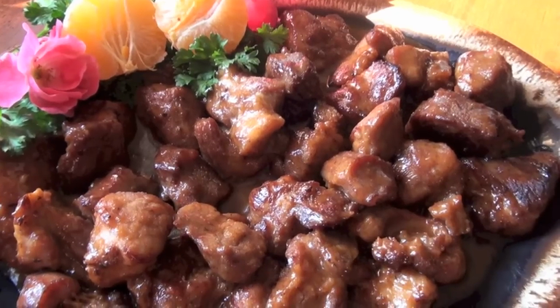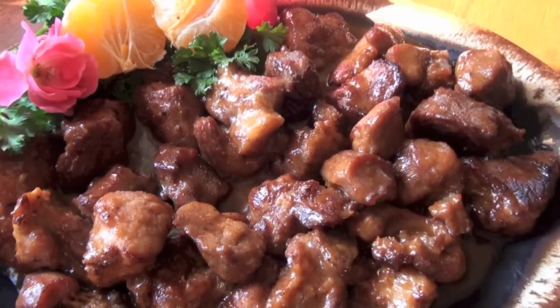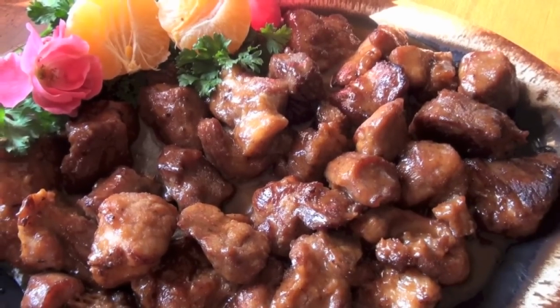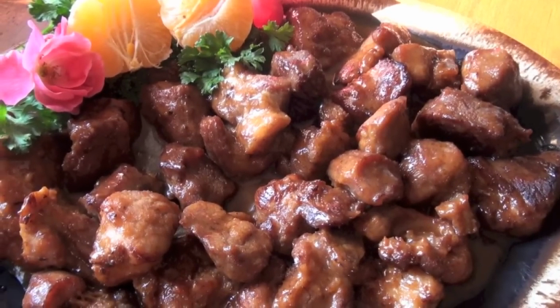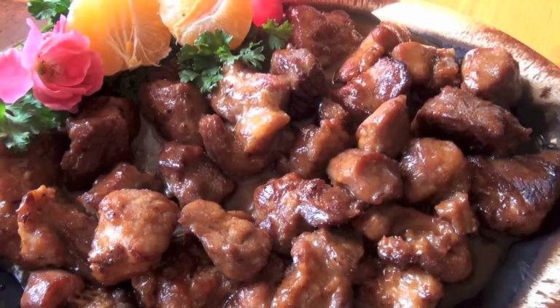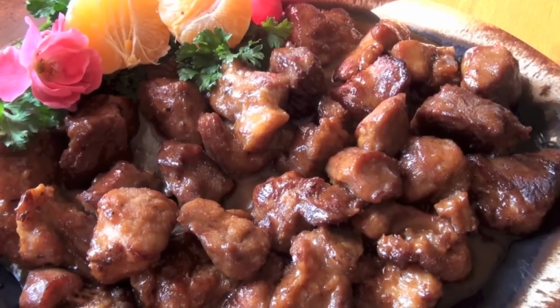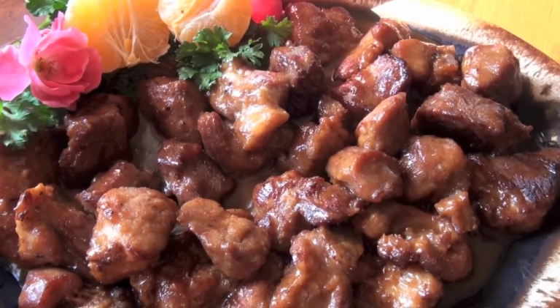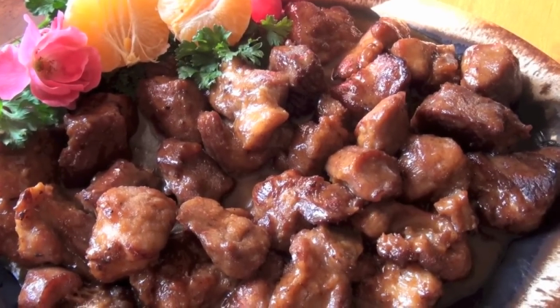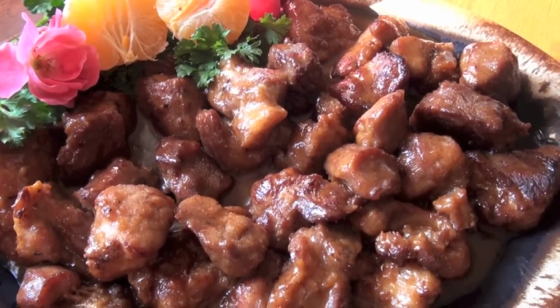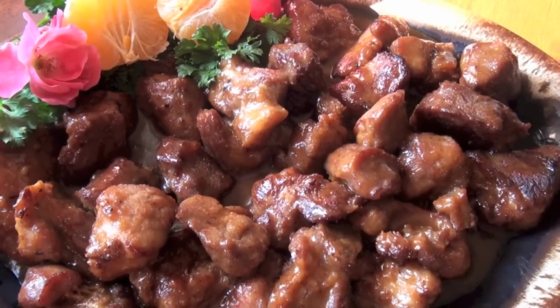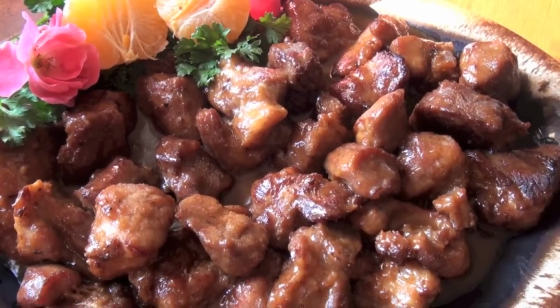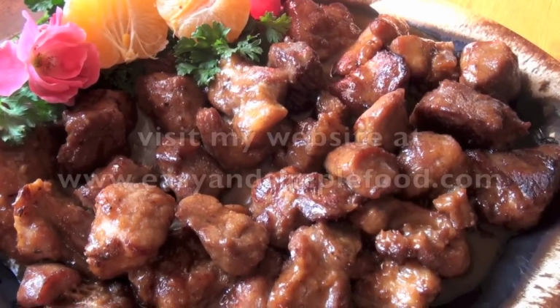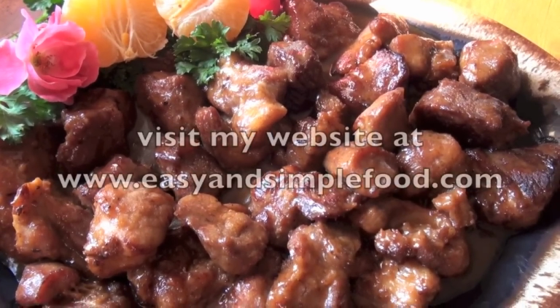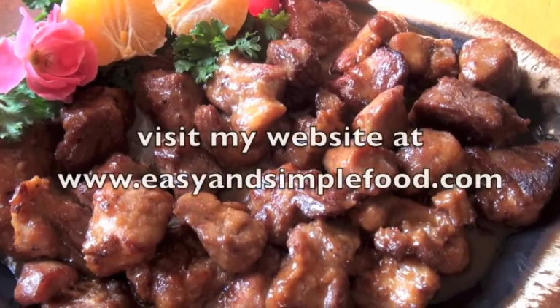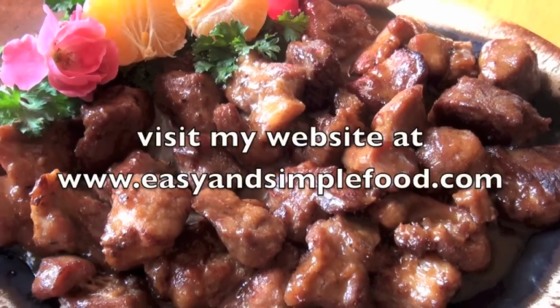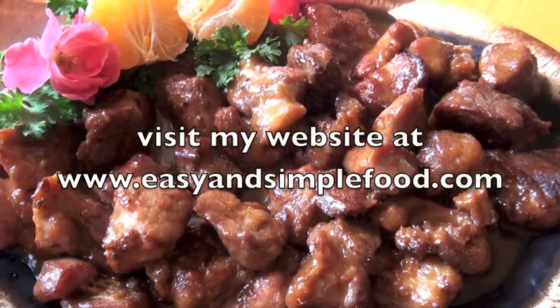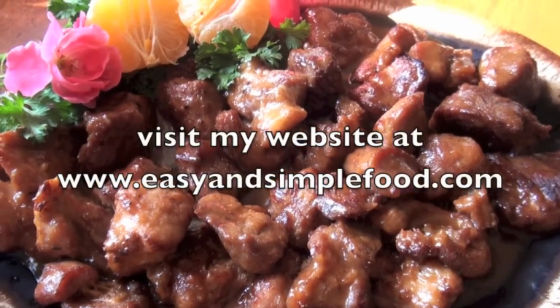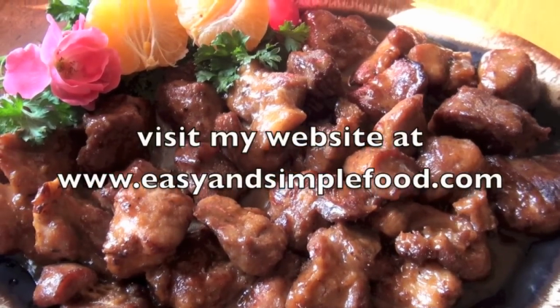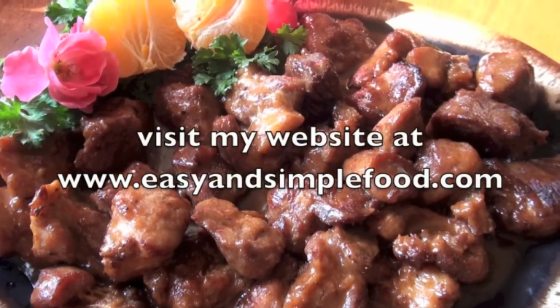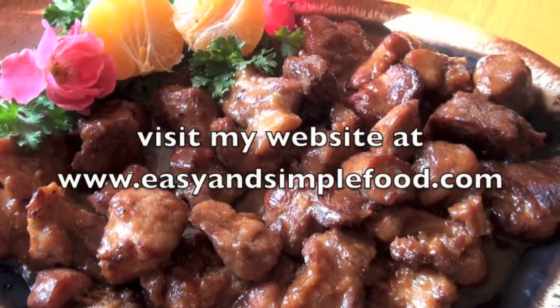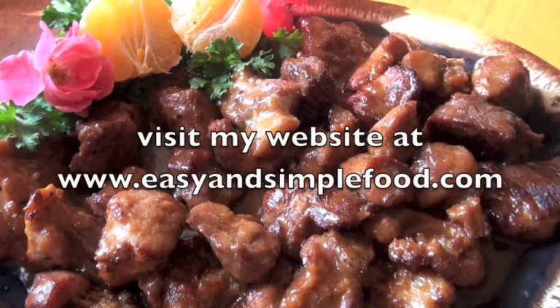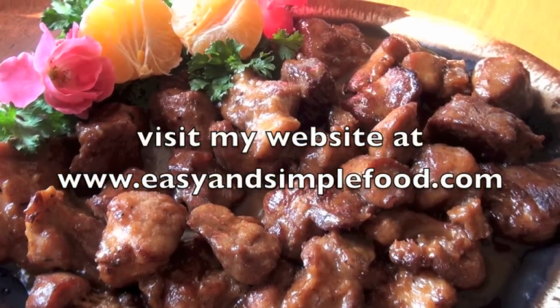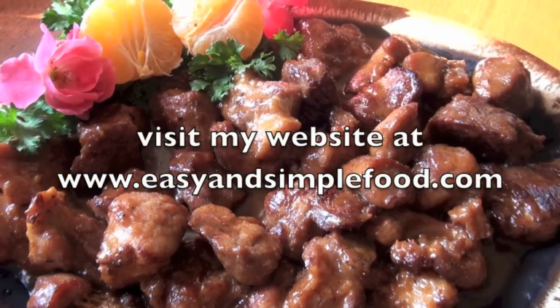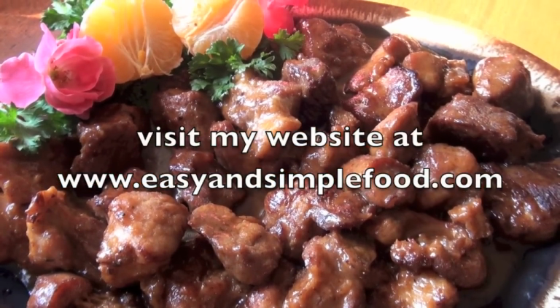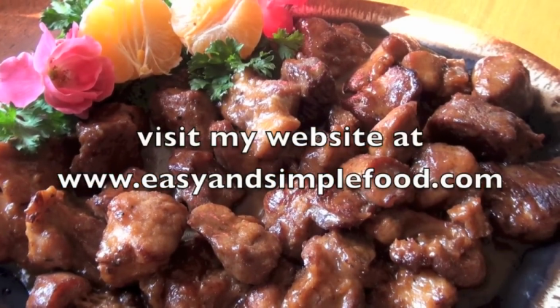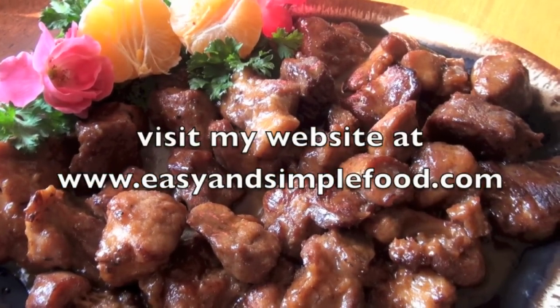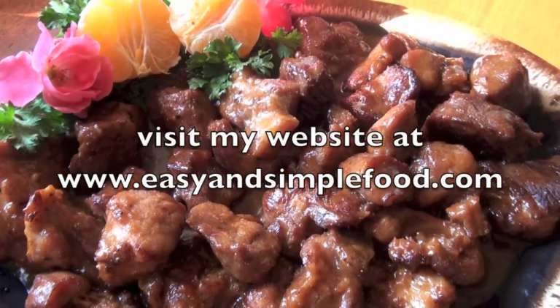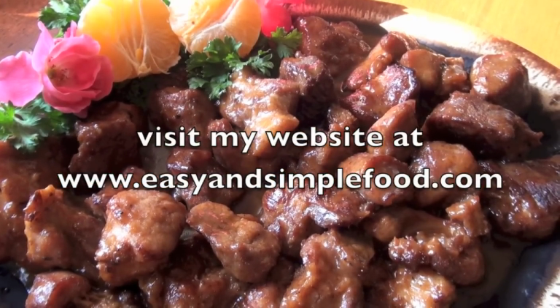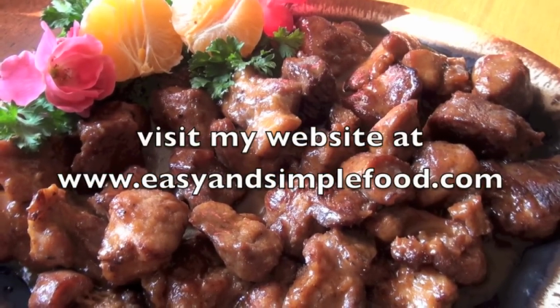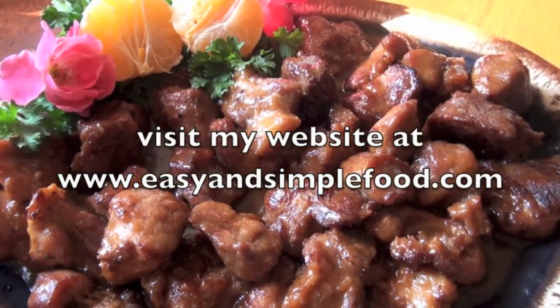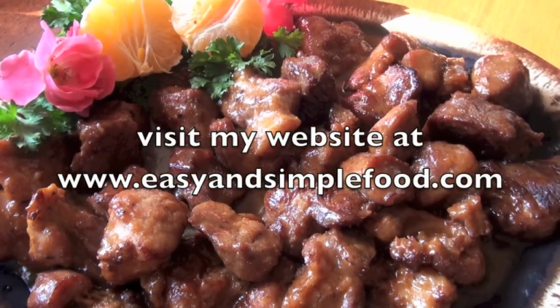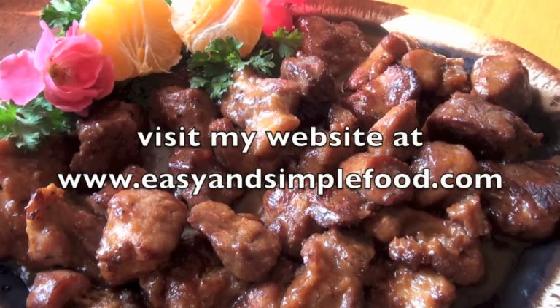Here is the orange spare ribs that we made today. Enjoy — hope you like it, thanks for watching!